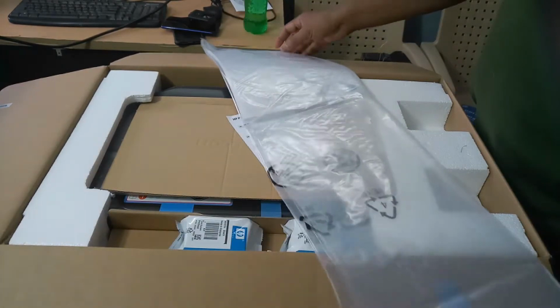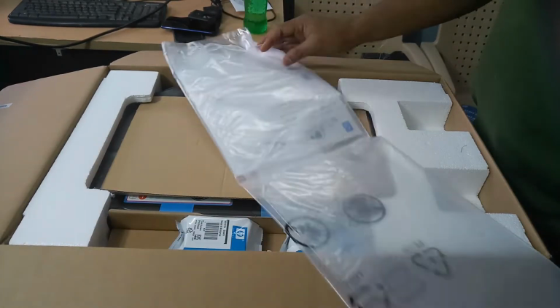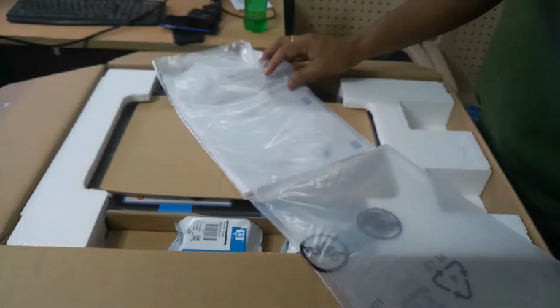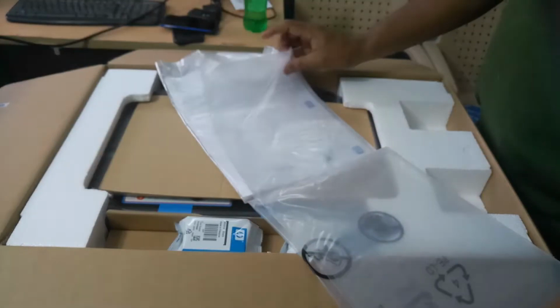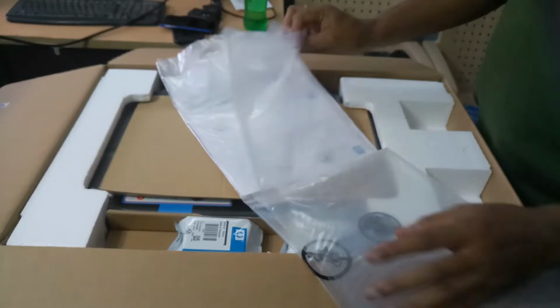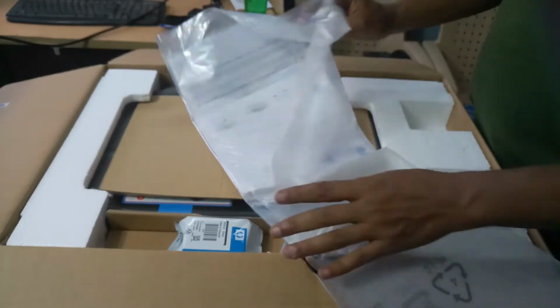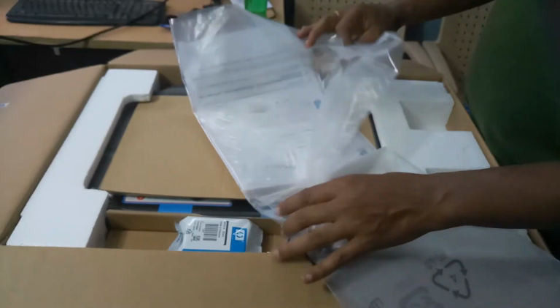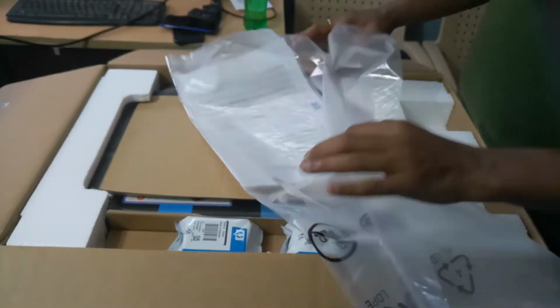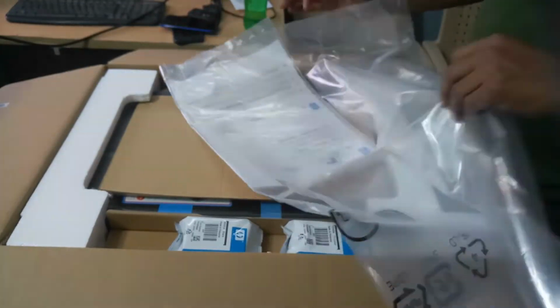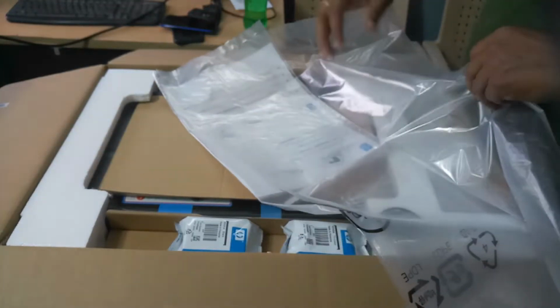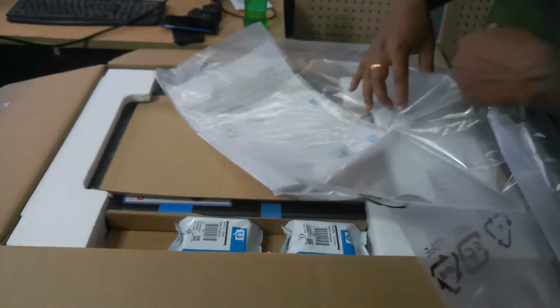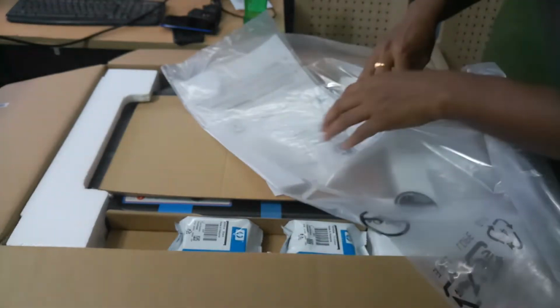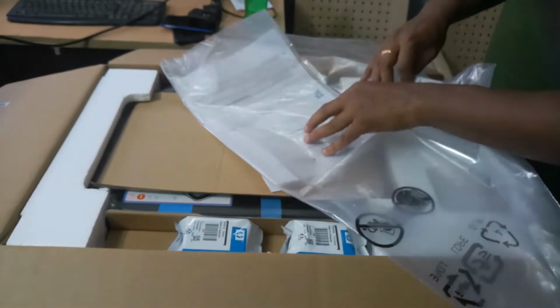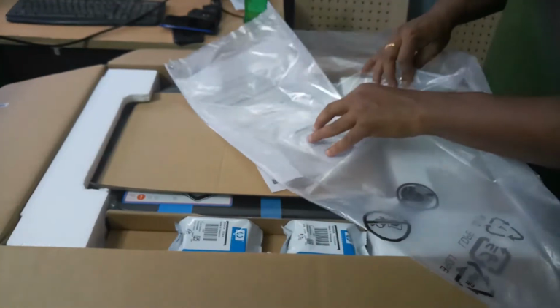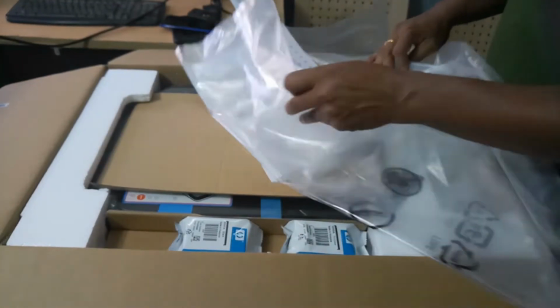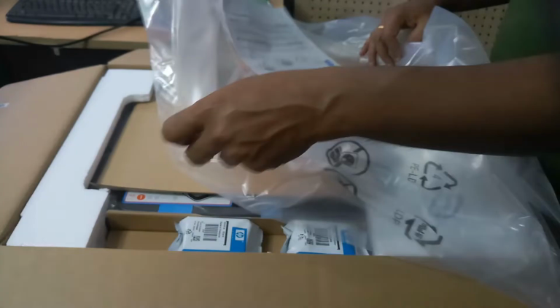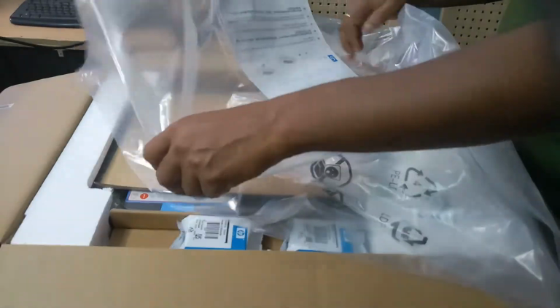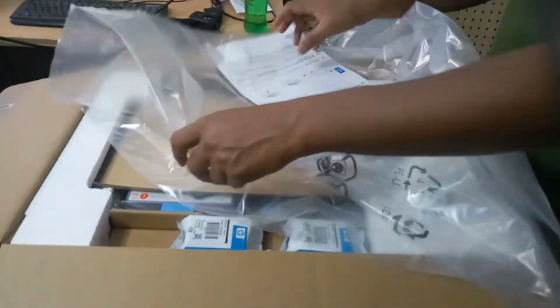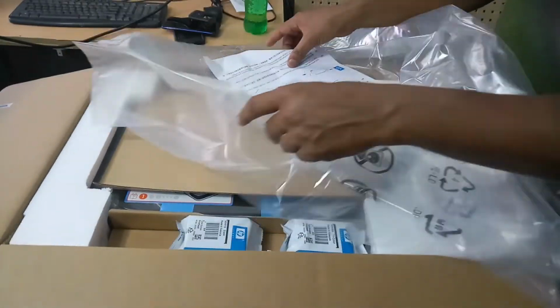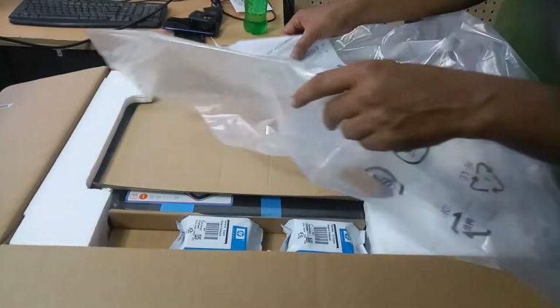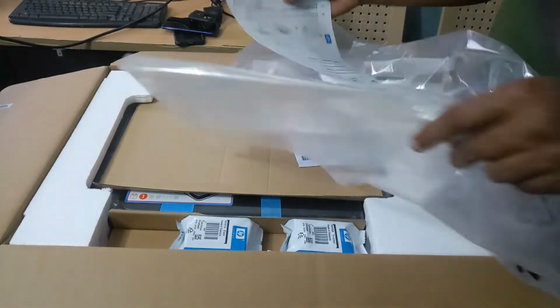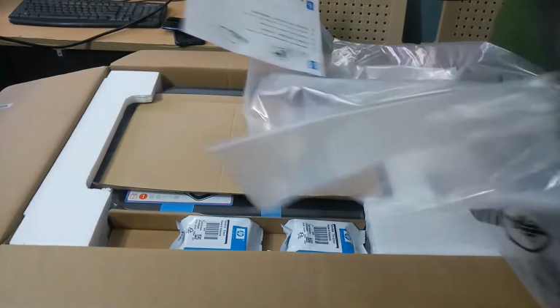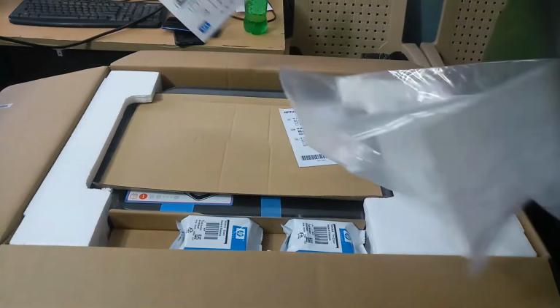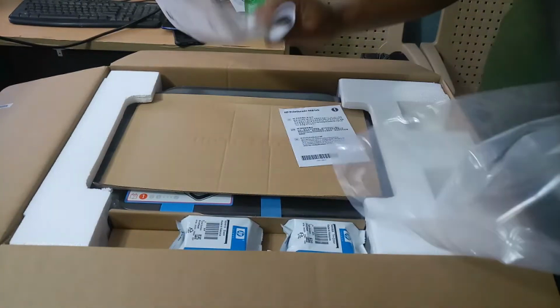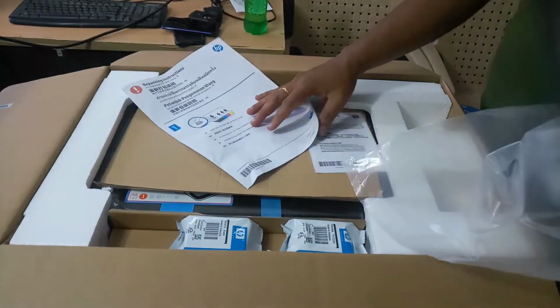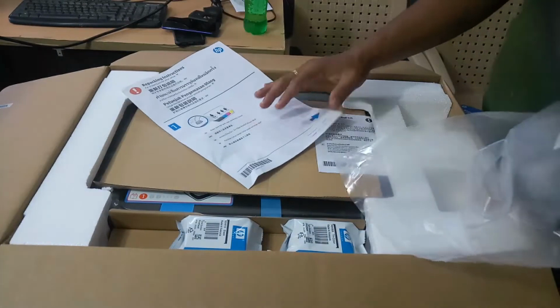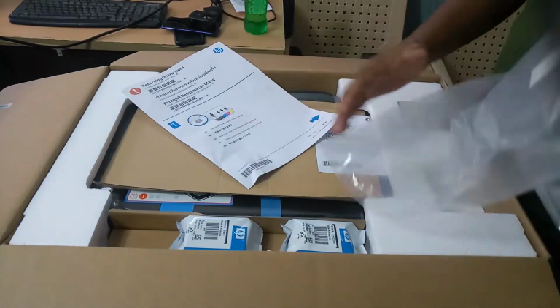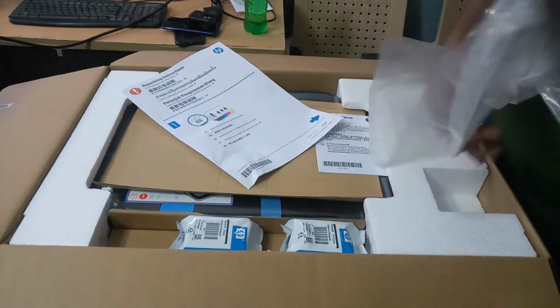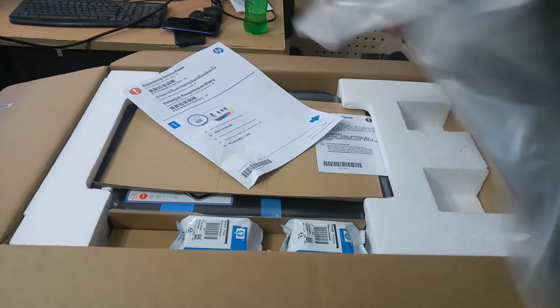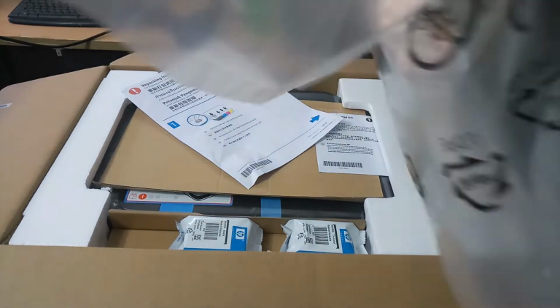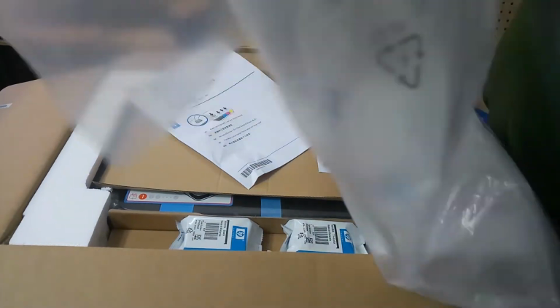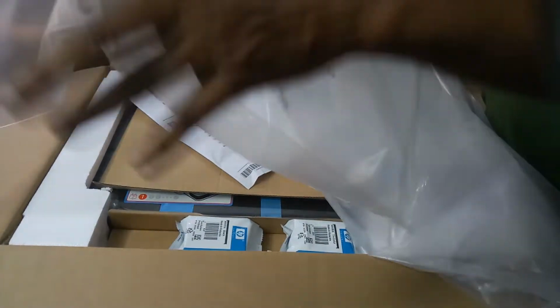This is the printer manual. It is covering all the colors with big color illustrations.